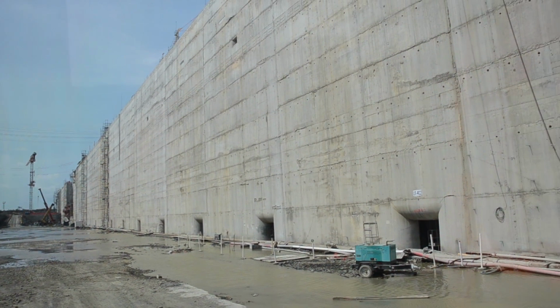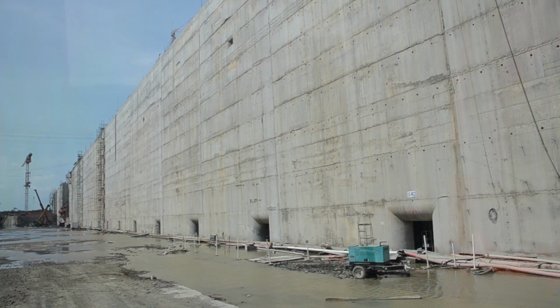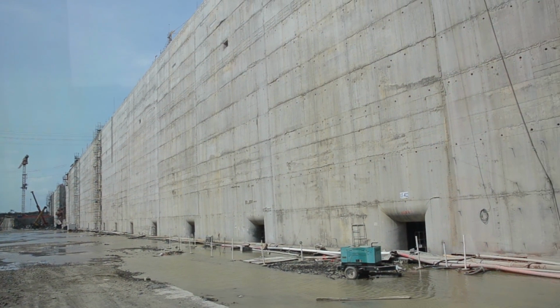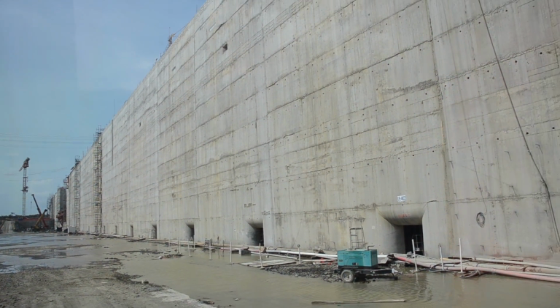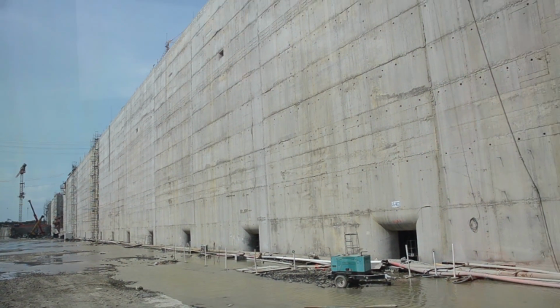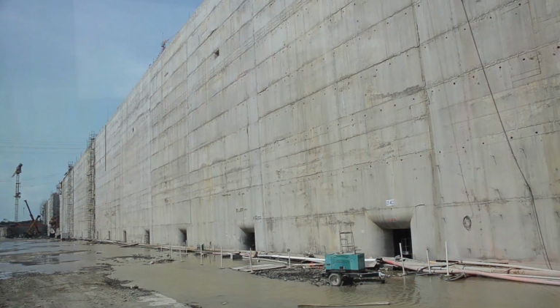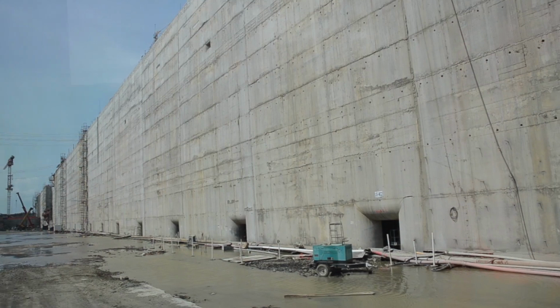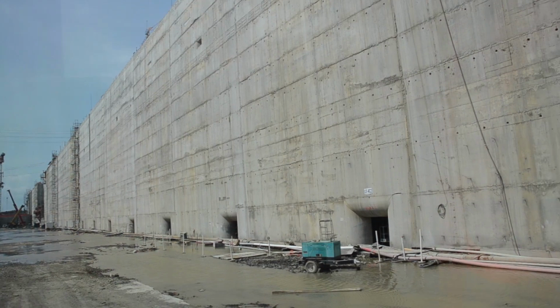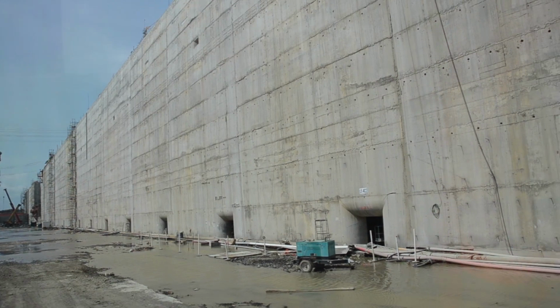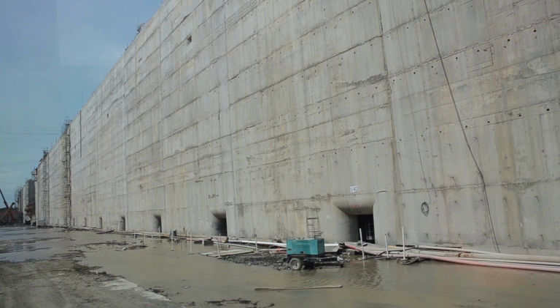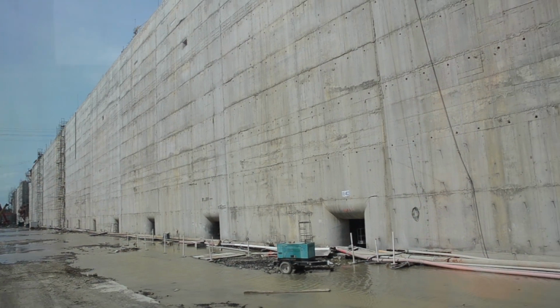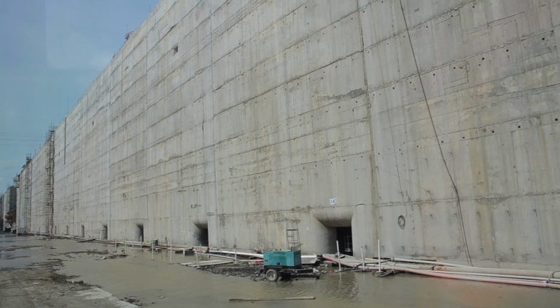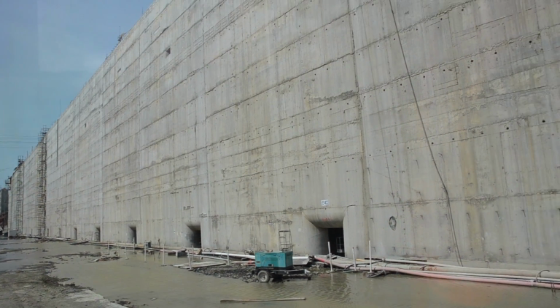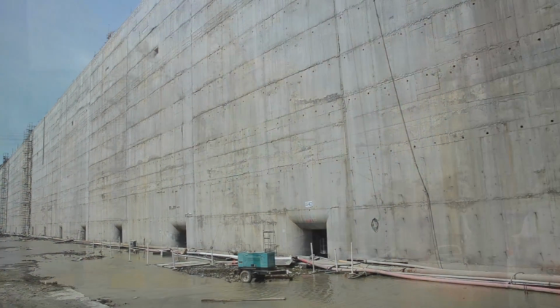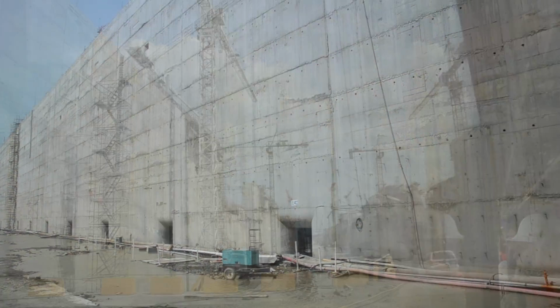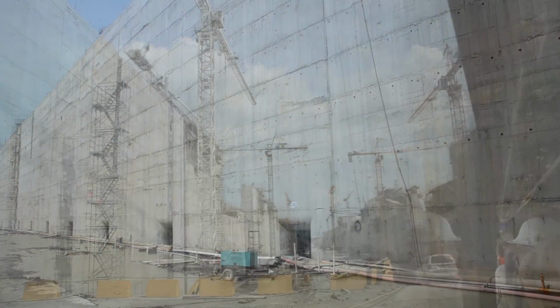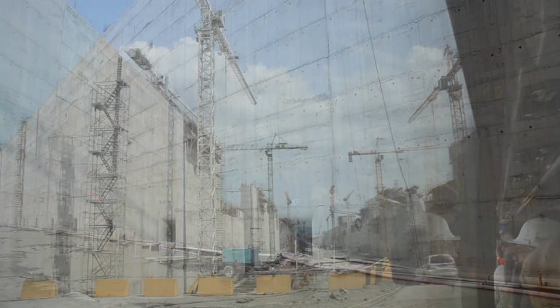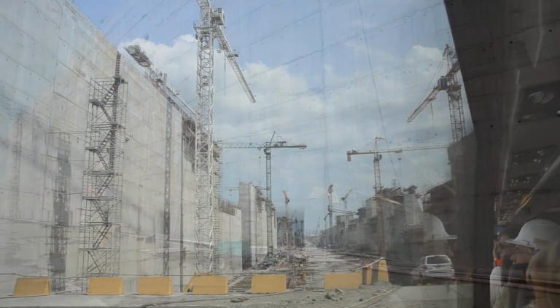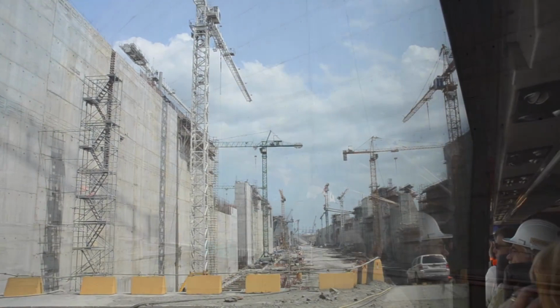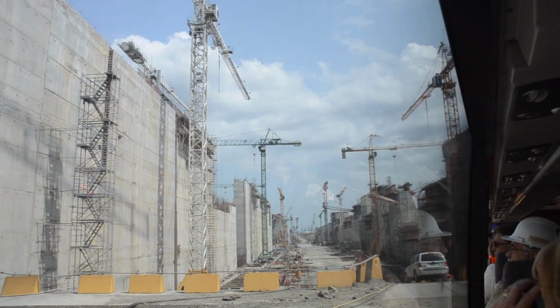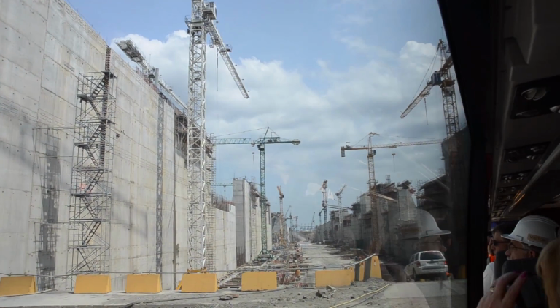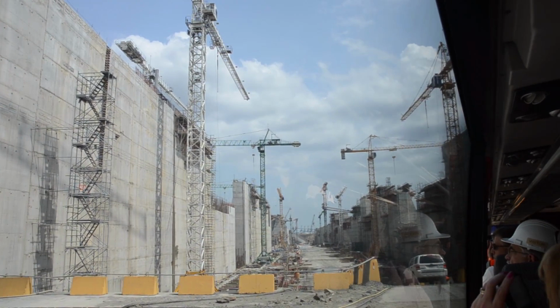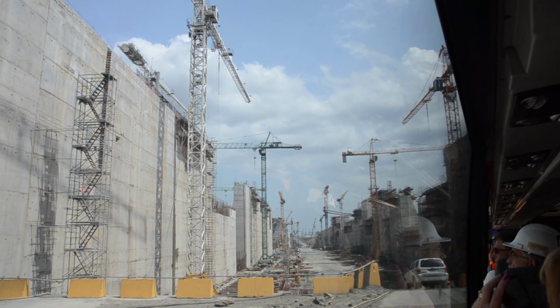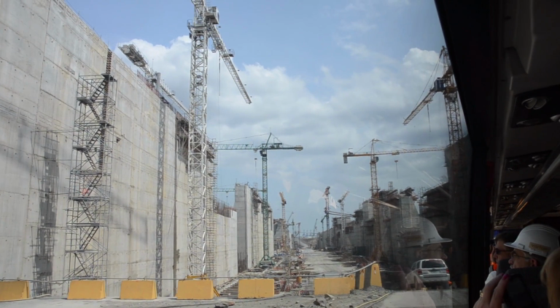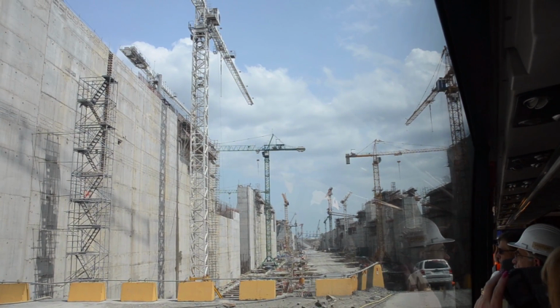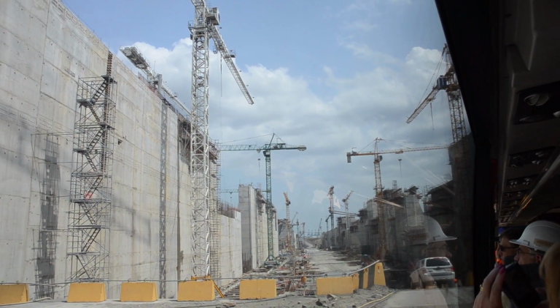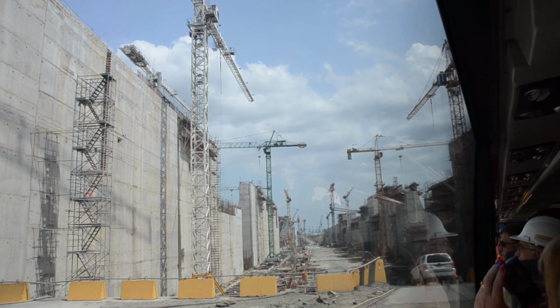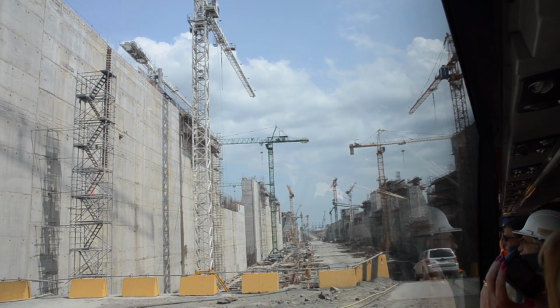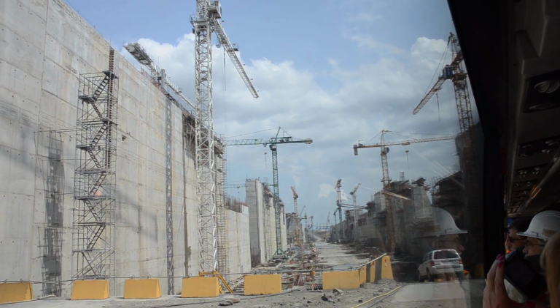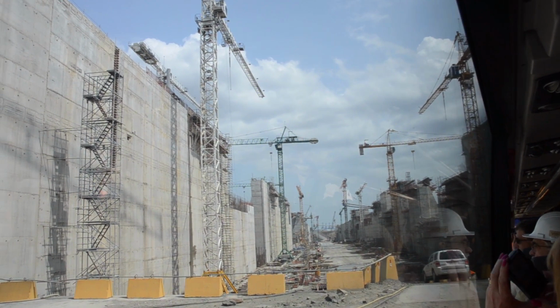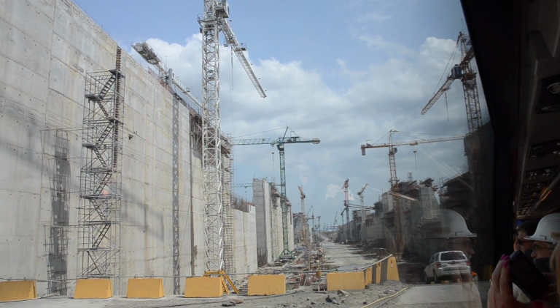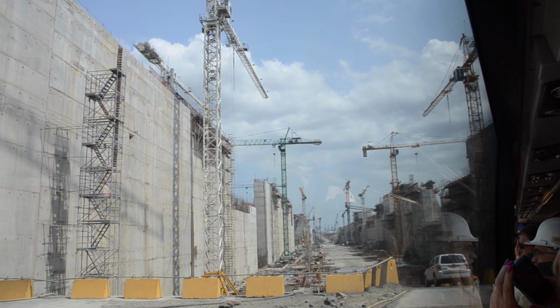These new bigger locks will use less water than the existing locks, and 60% of the water from each transit is reused.